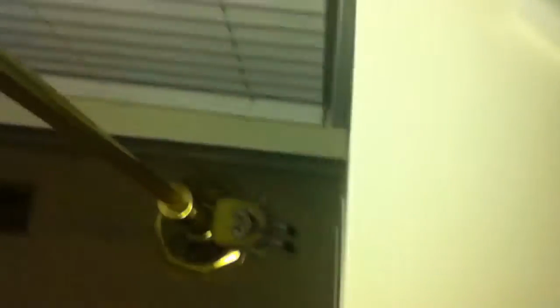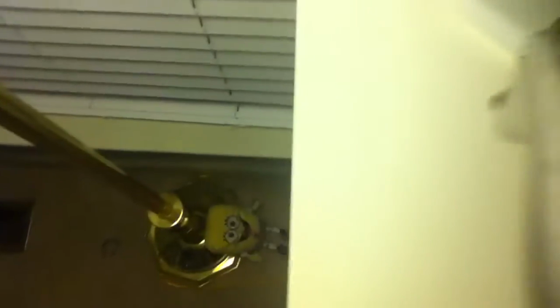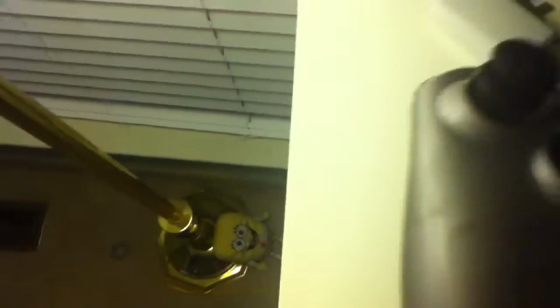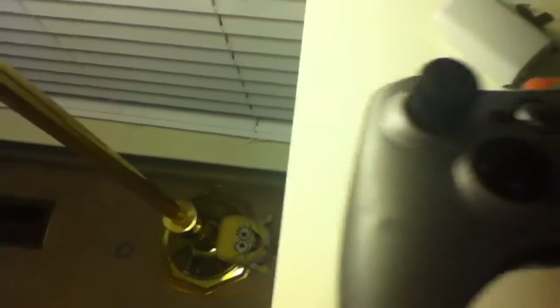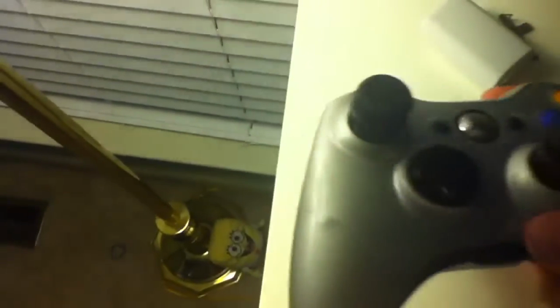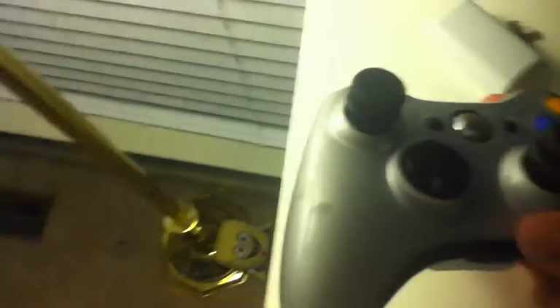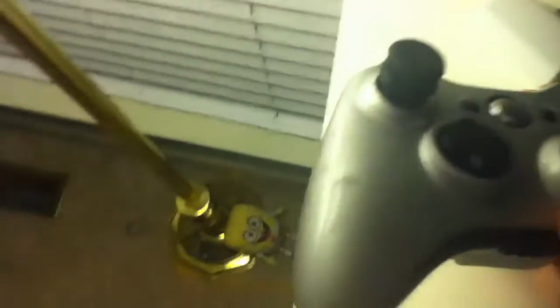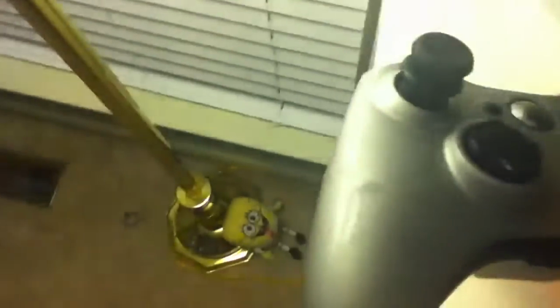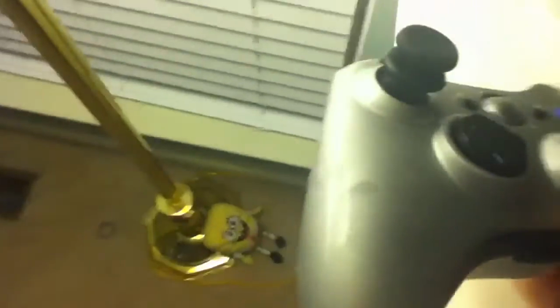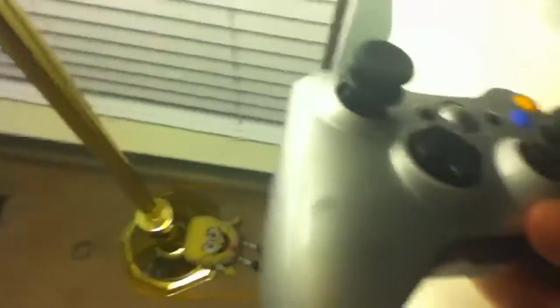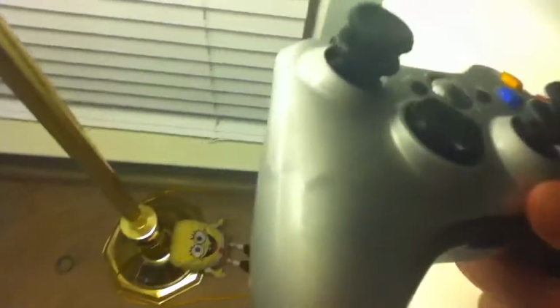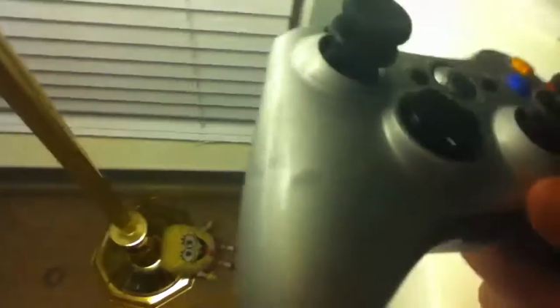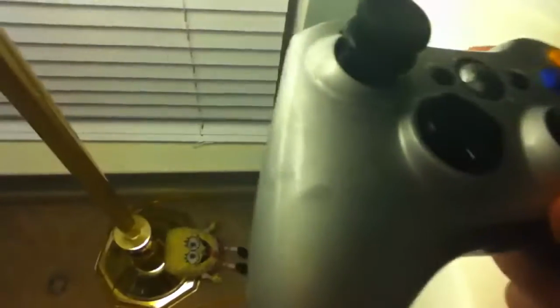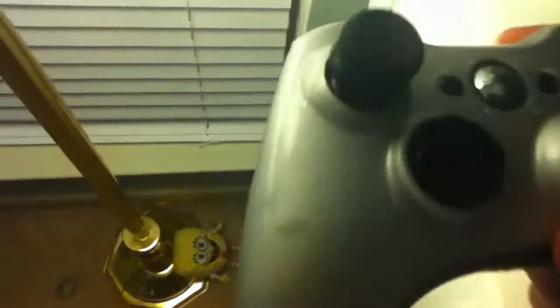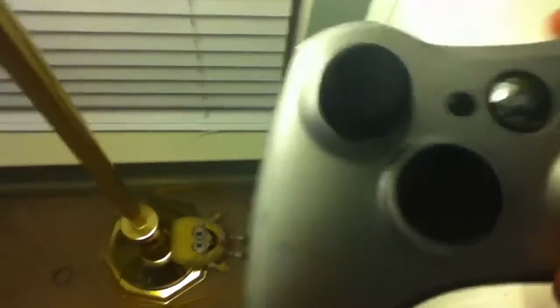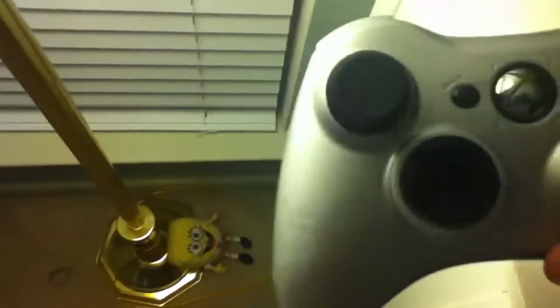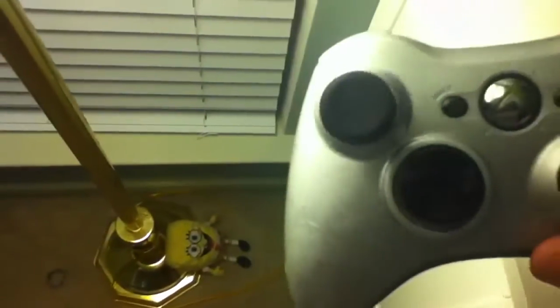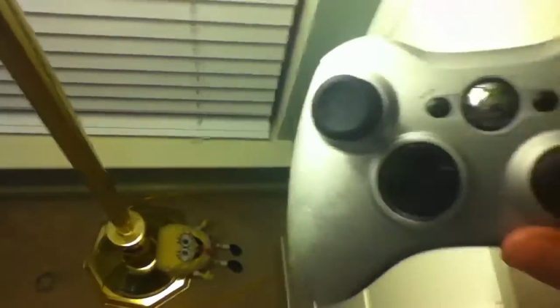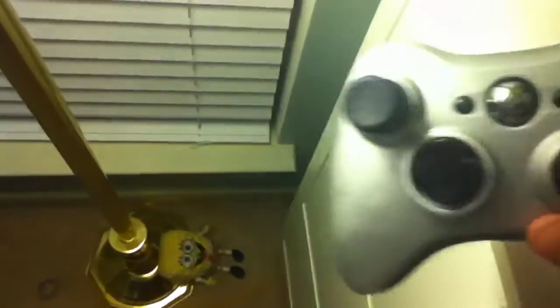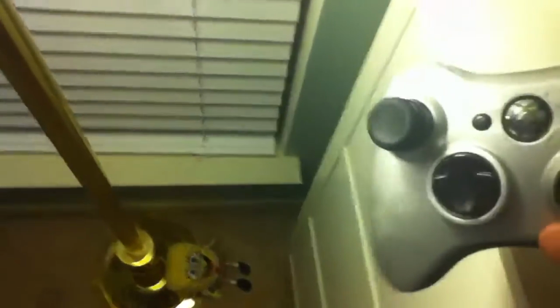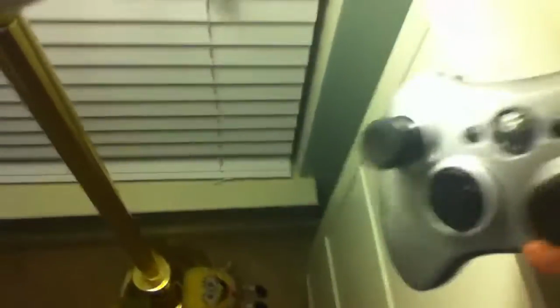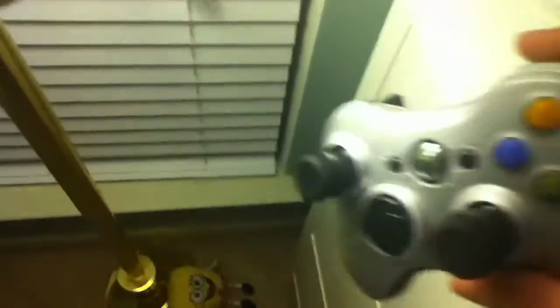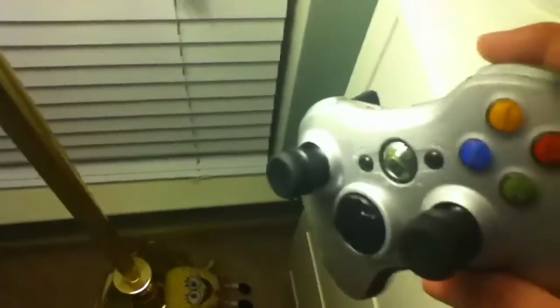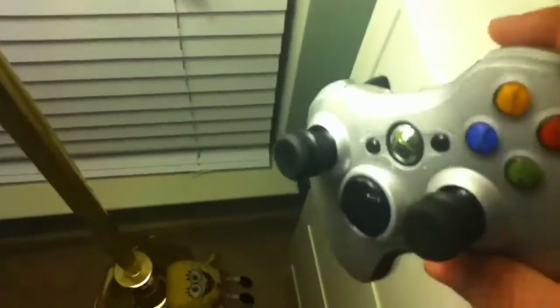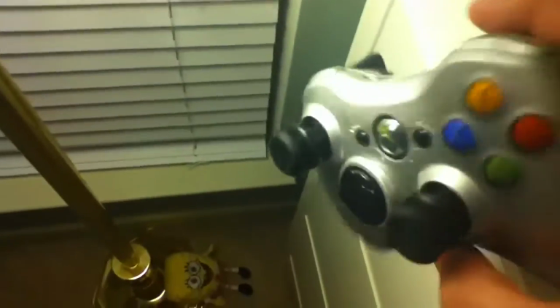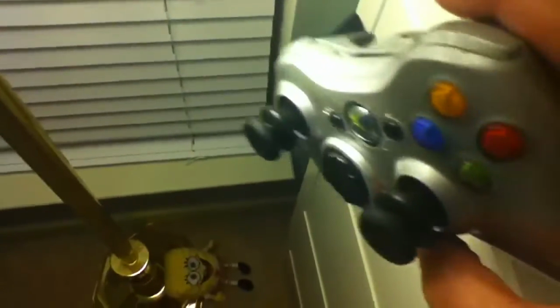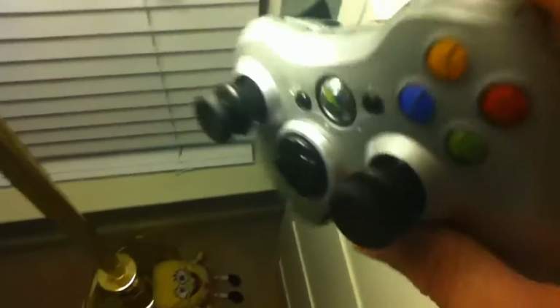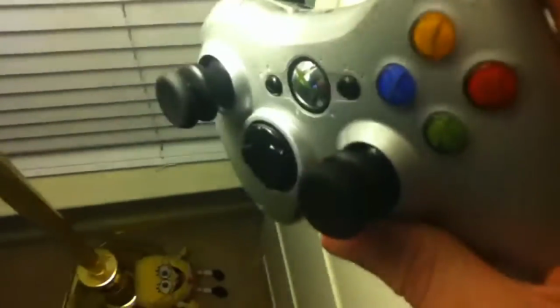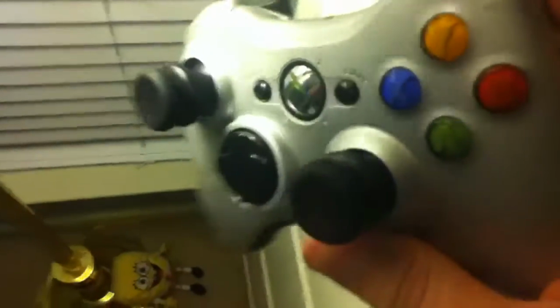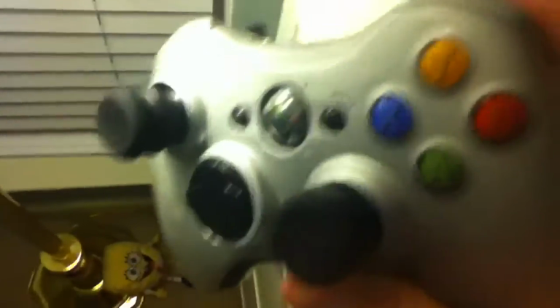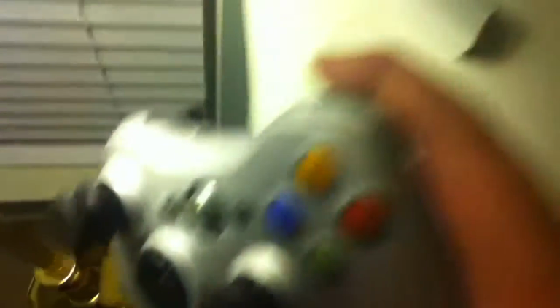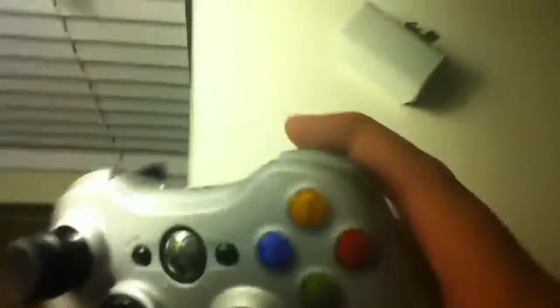It's supposed to be chrome. It's actually got some finger marks on it because I touched it too early. My FPS freaks are on there.